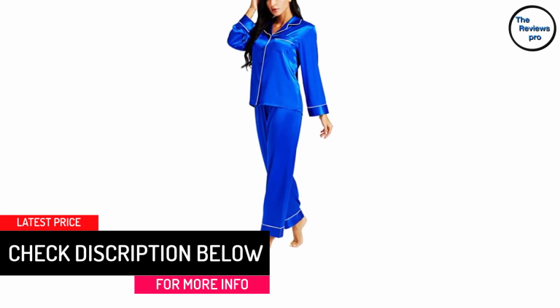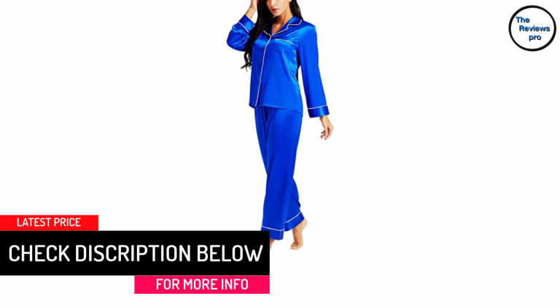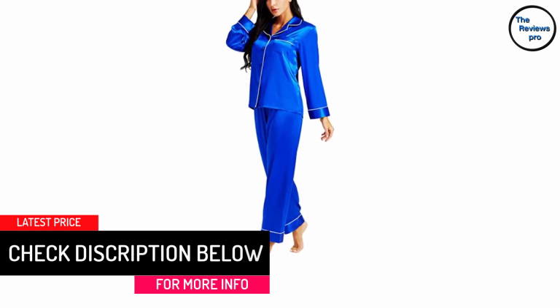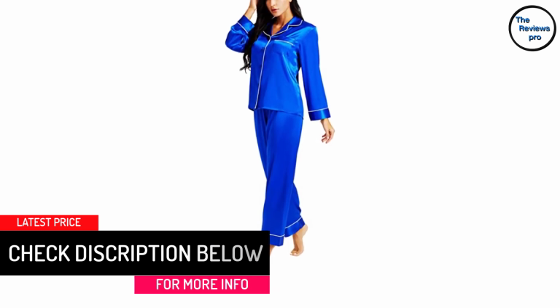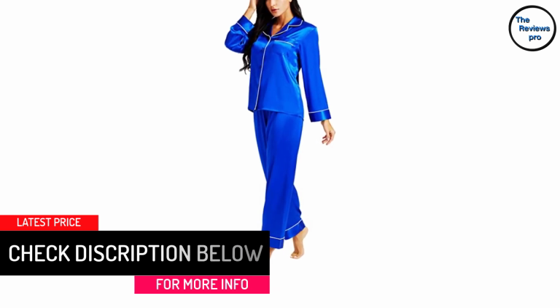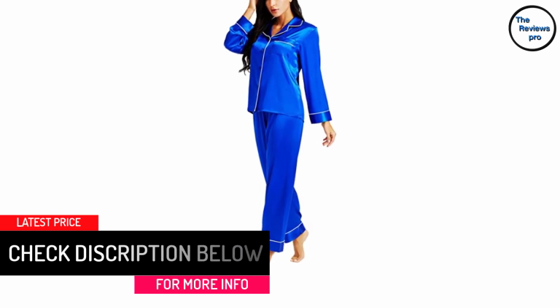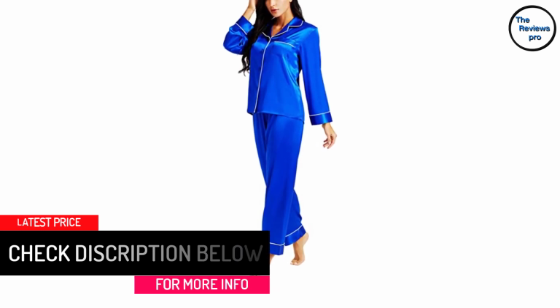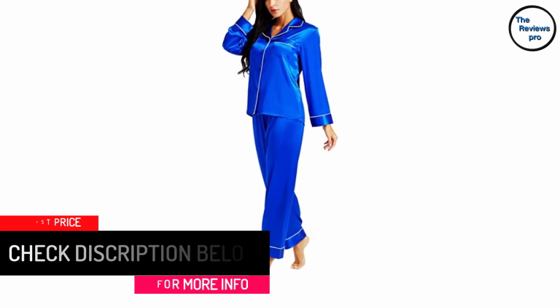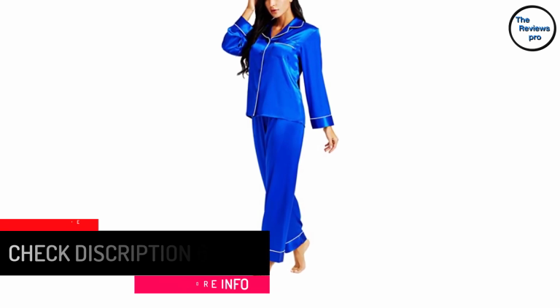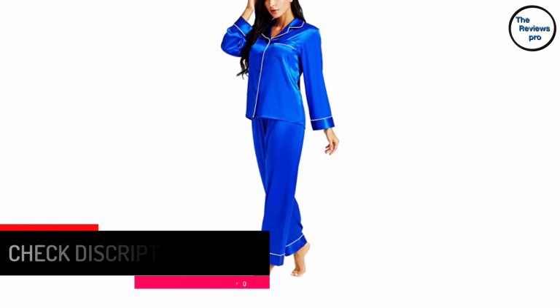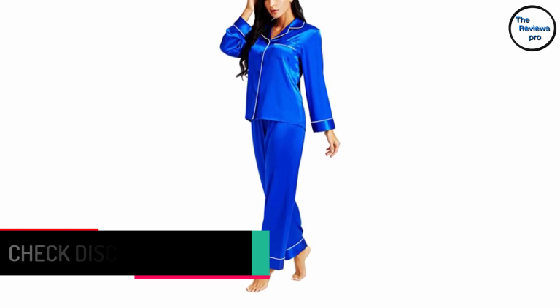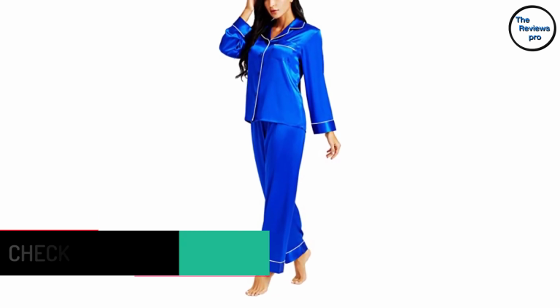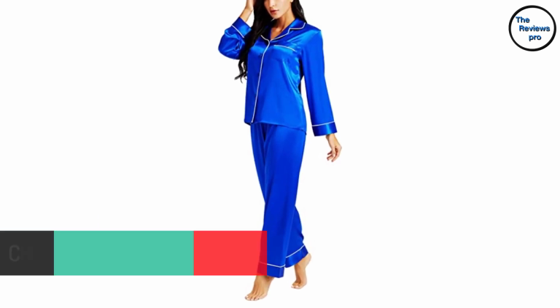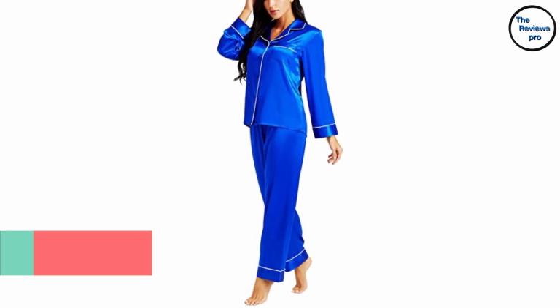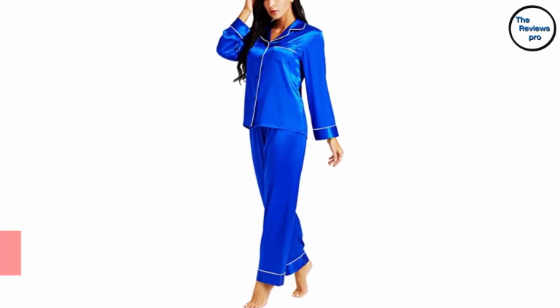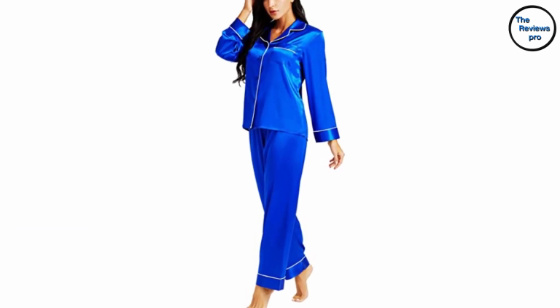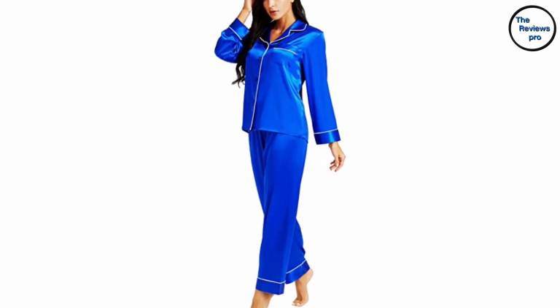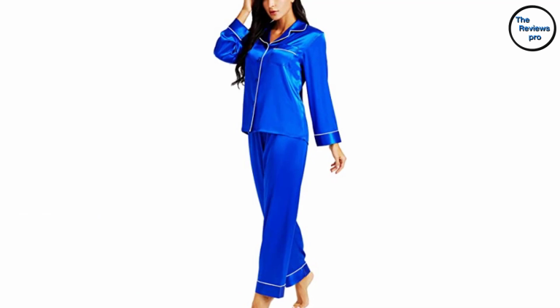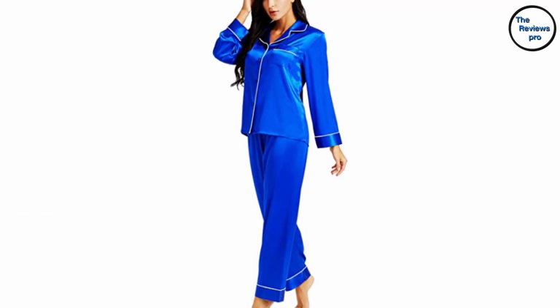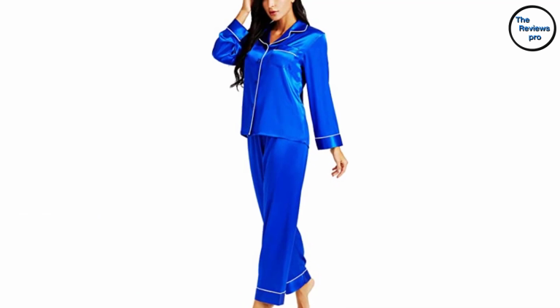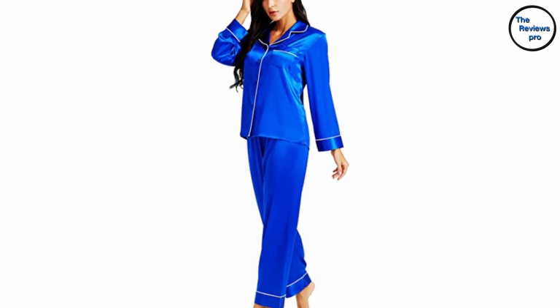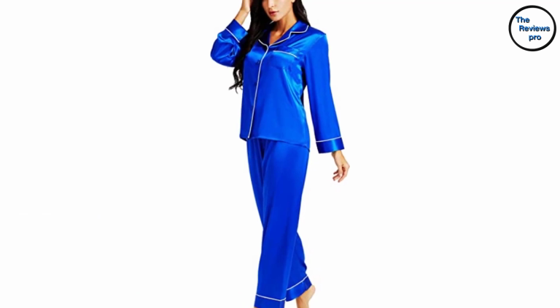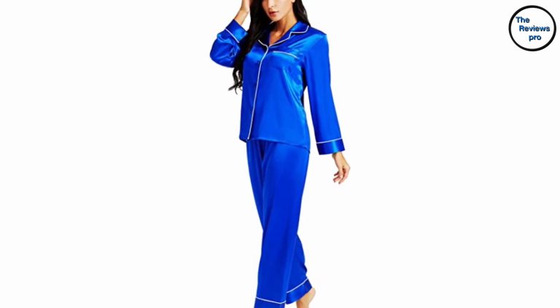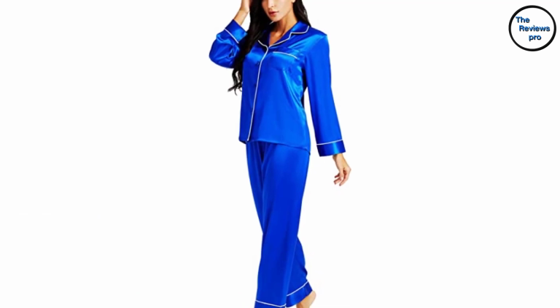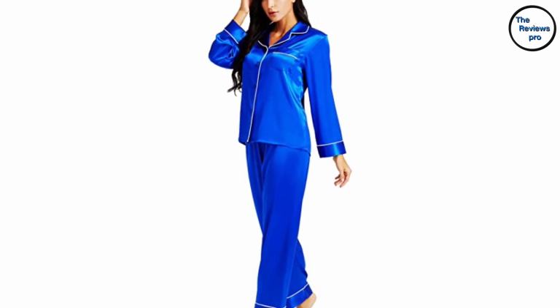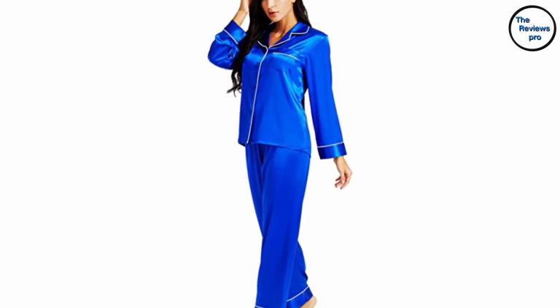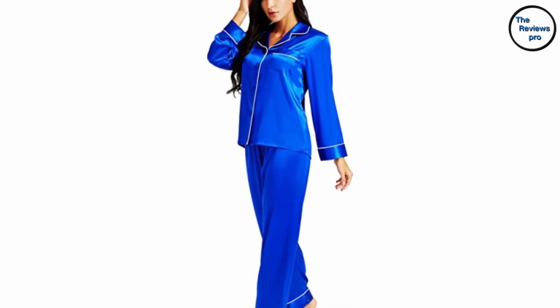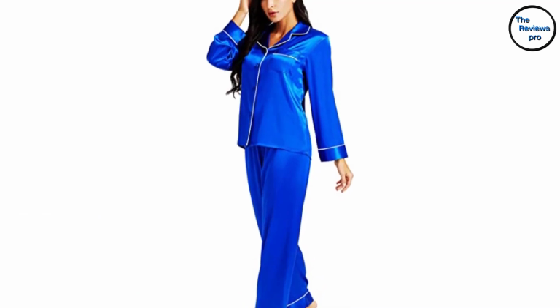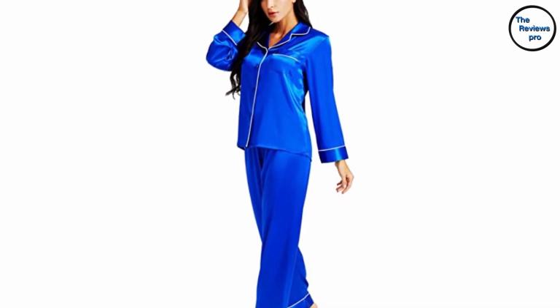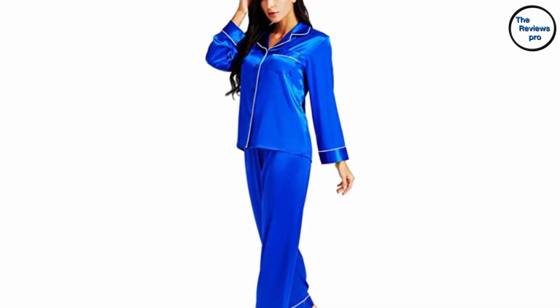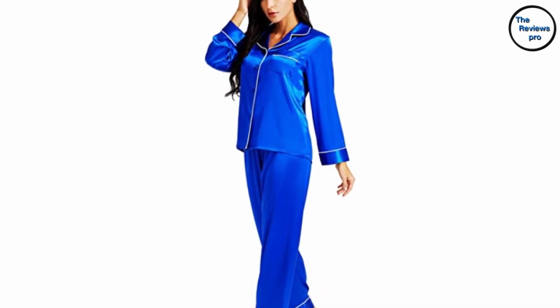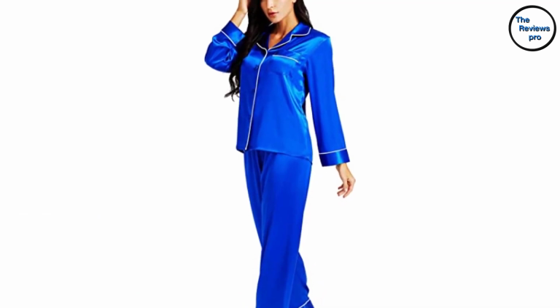To summarize, the elastic waist has a drawstring, making you have a relaxing and comfortable fit.